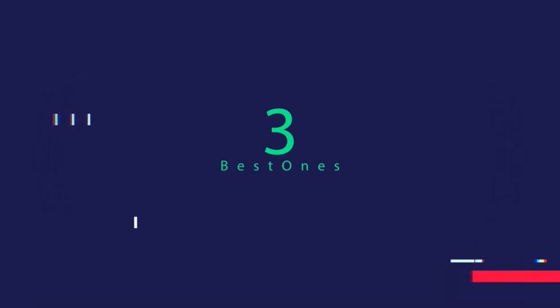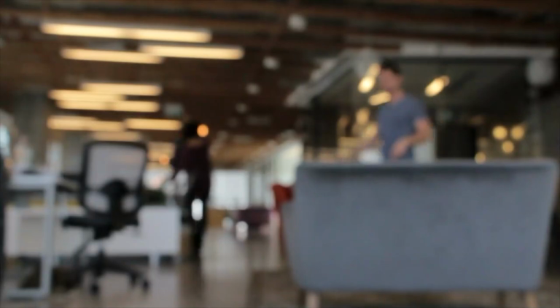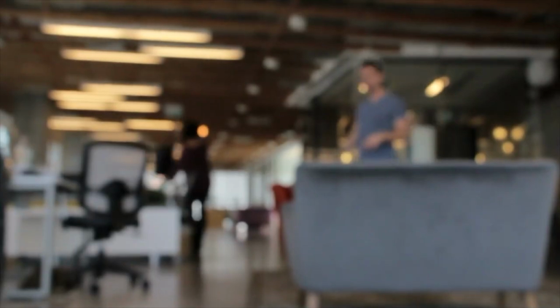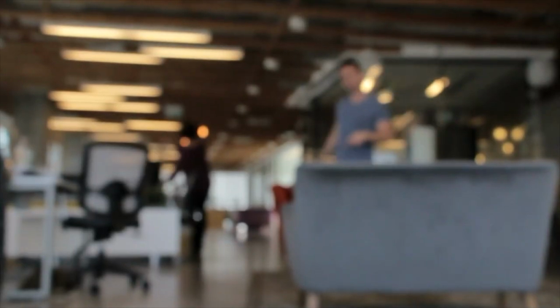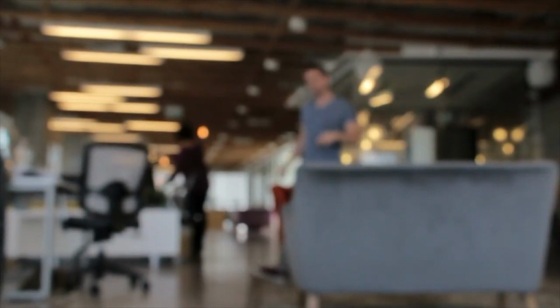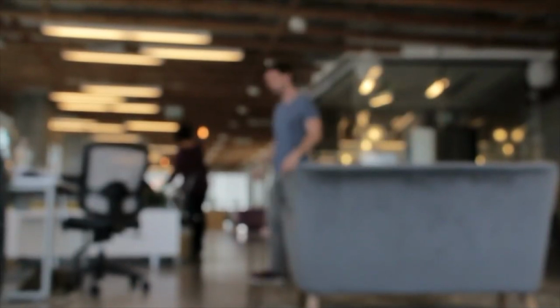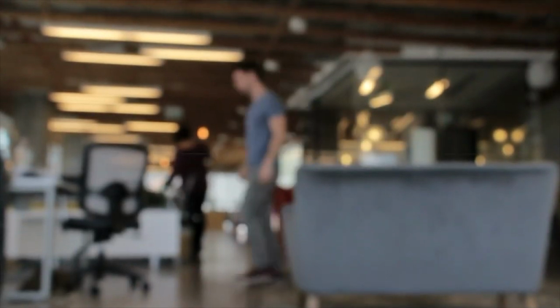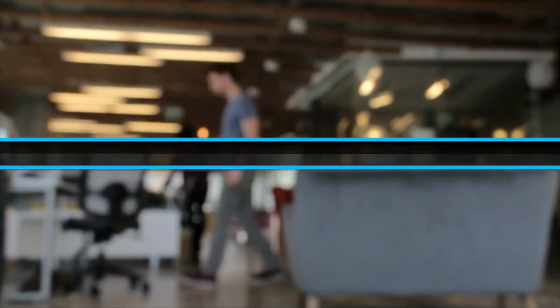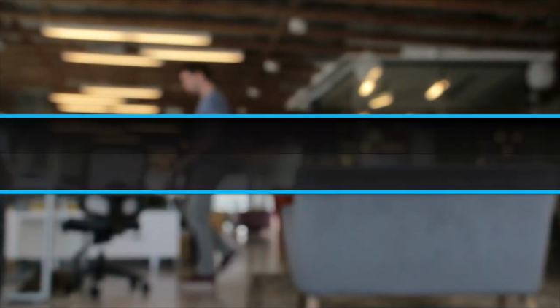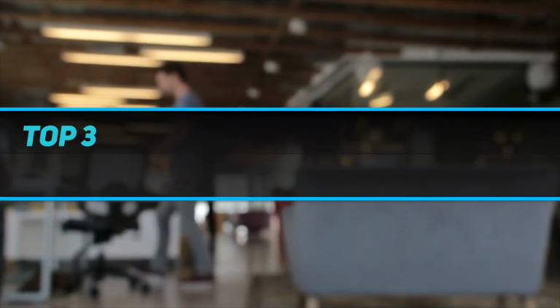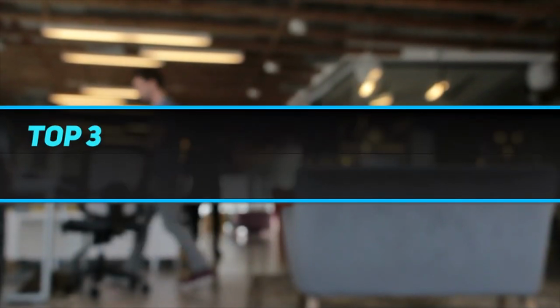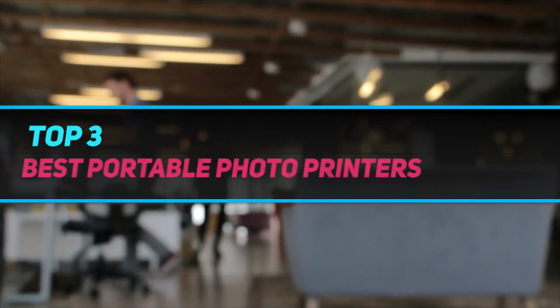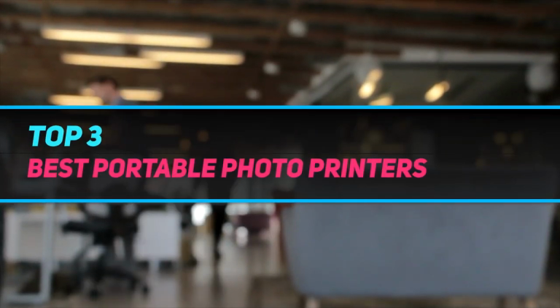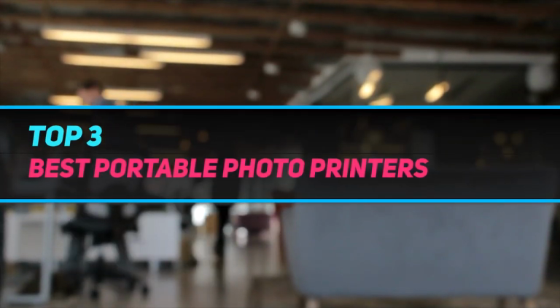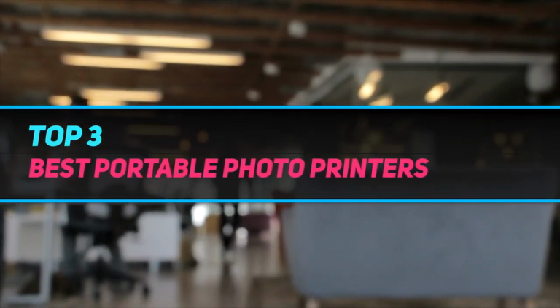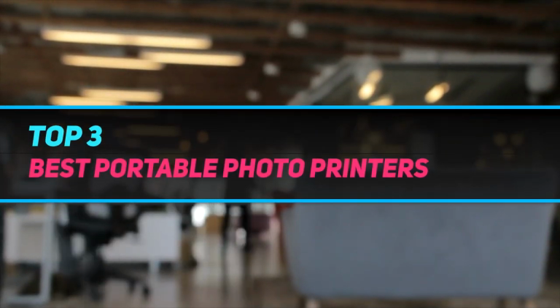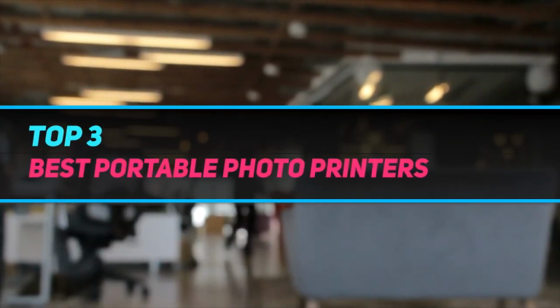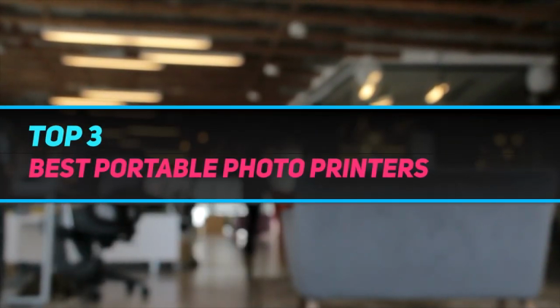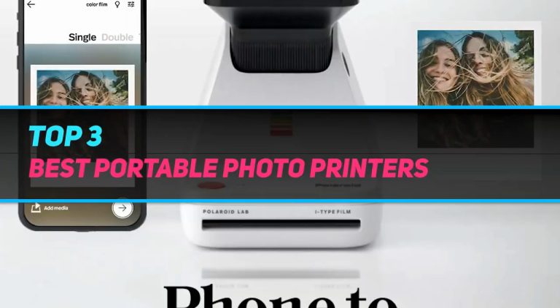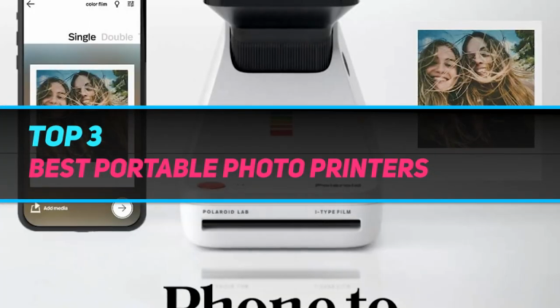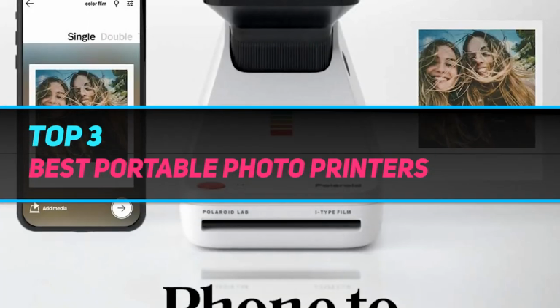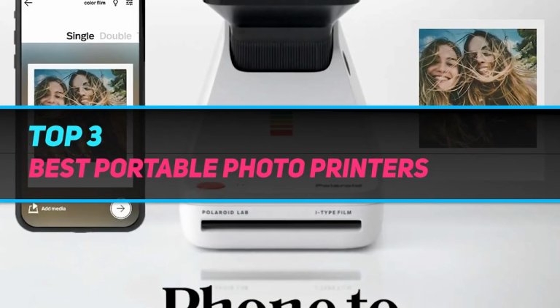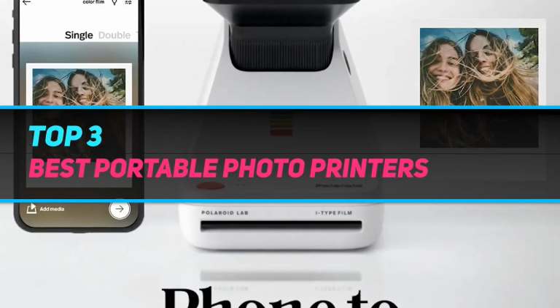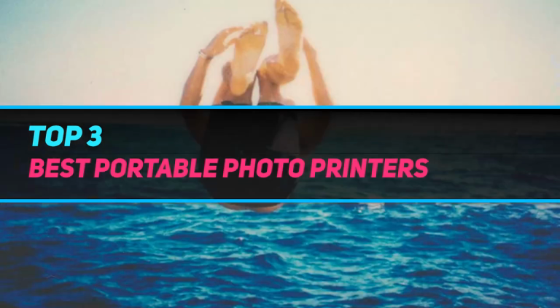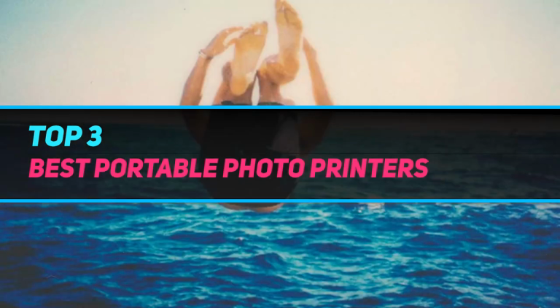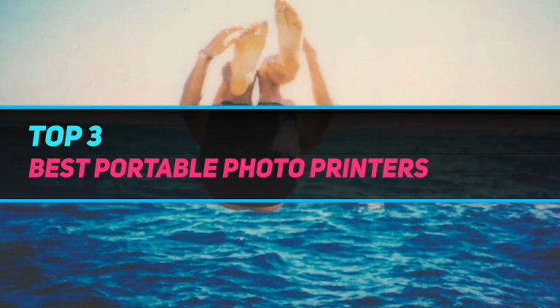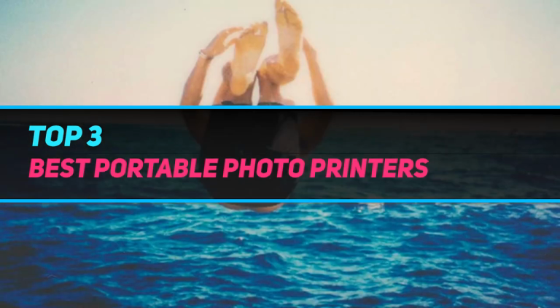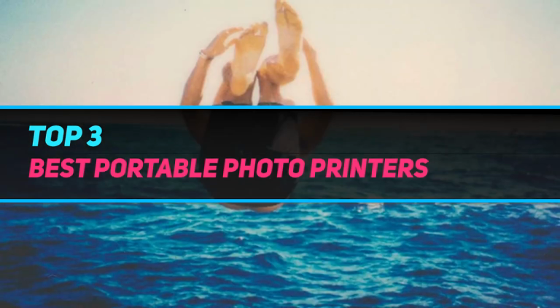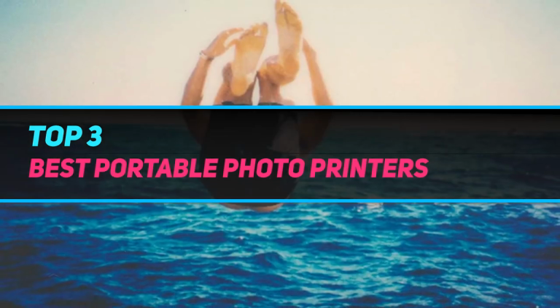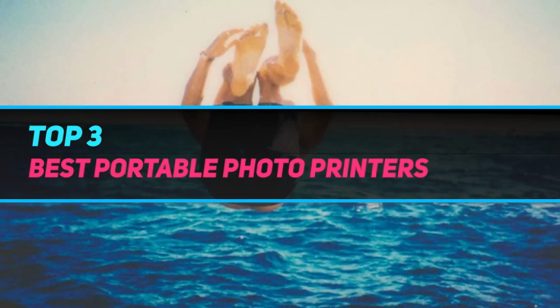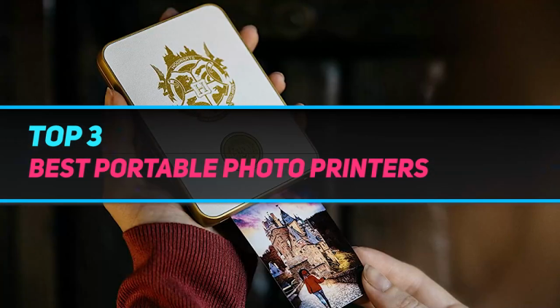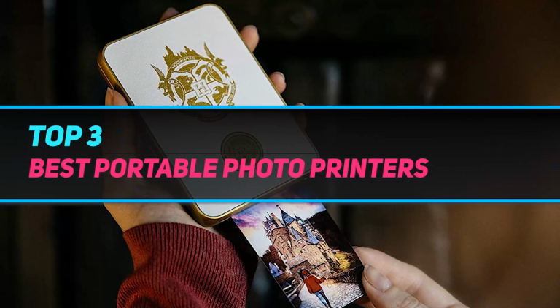Hi guys, welcome back to my channel. In today's video, we're going to check out the top 3 best portable photo printers.